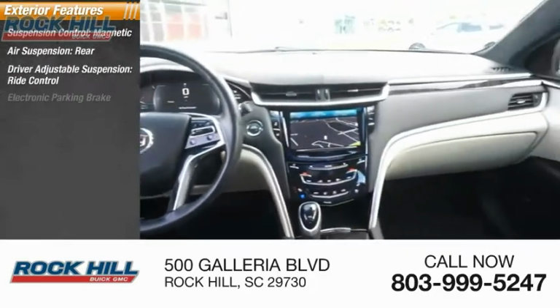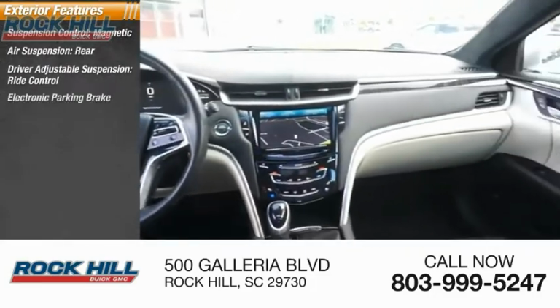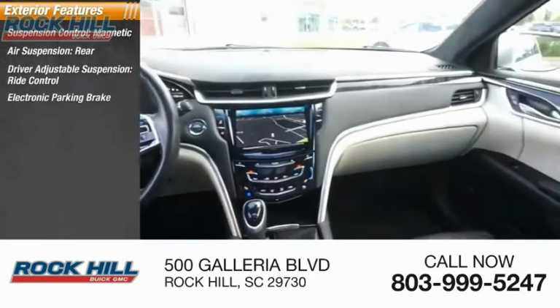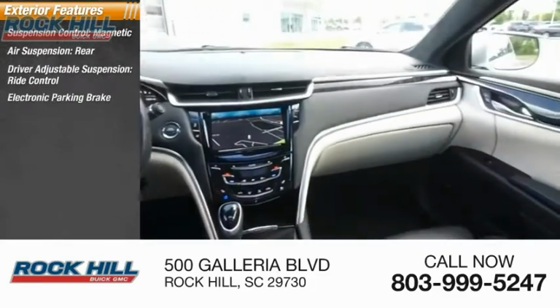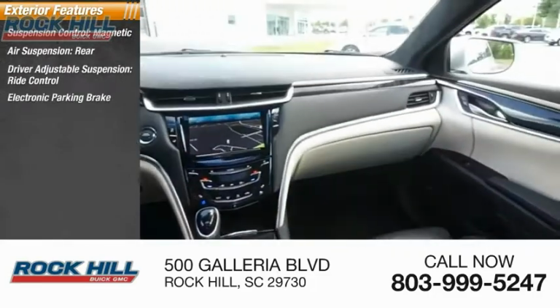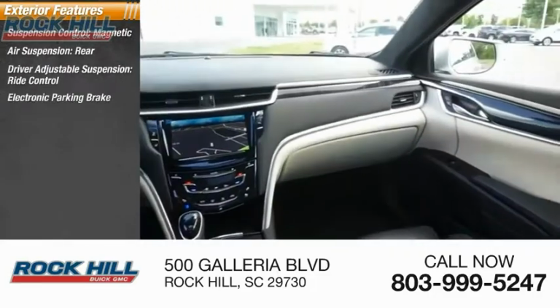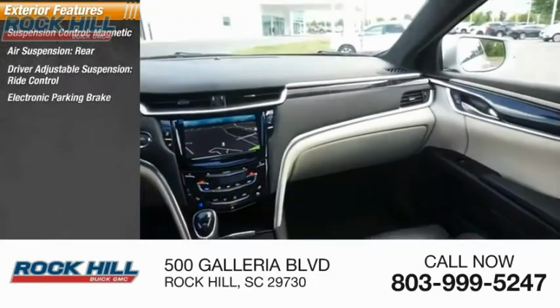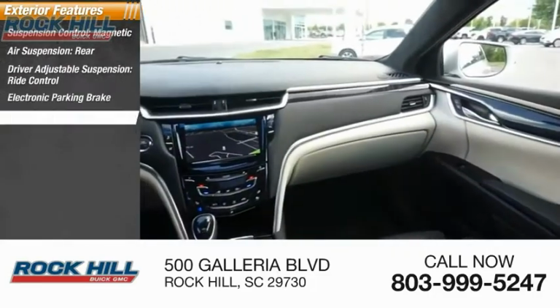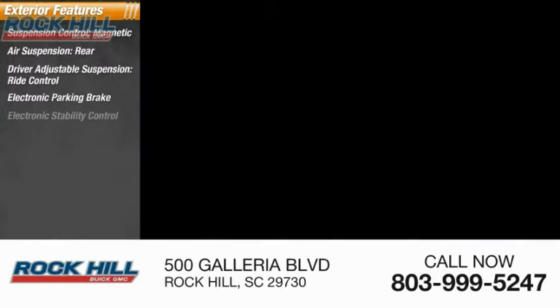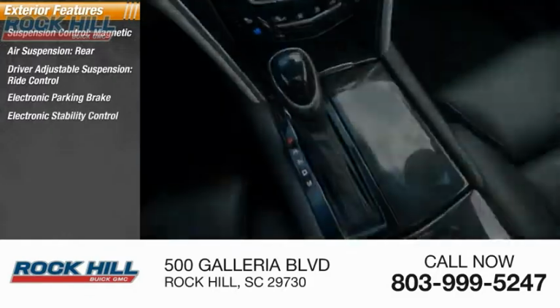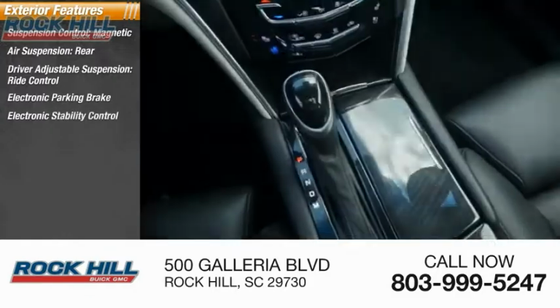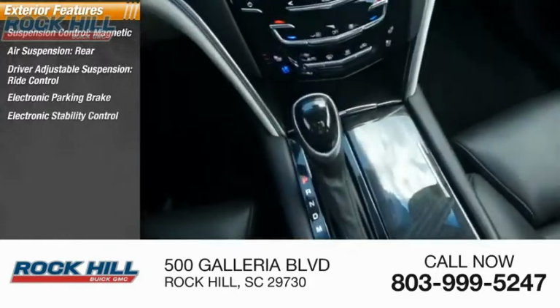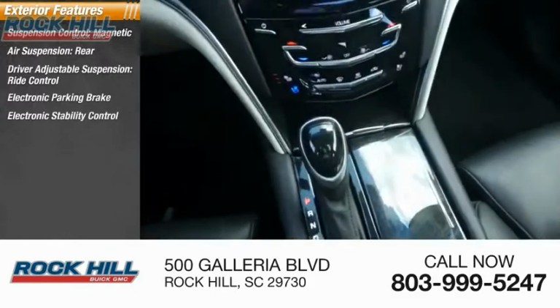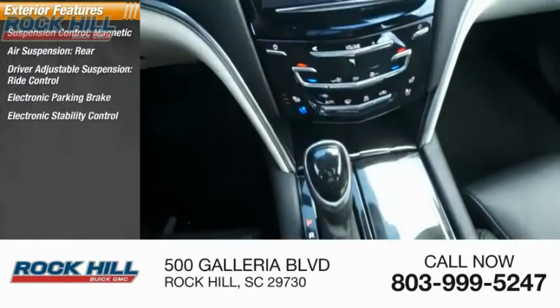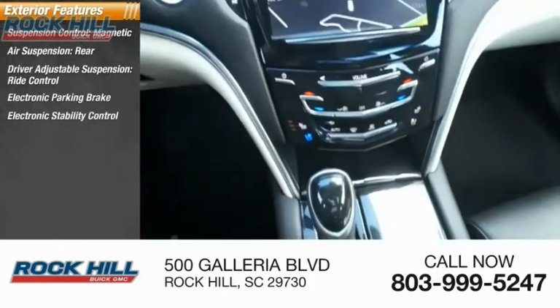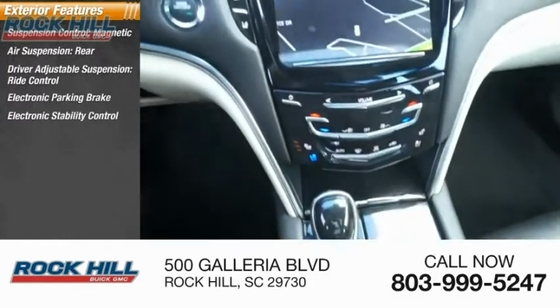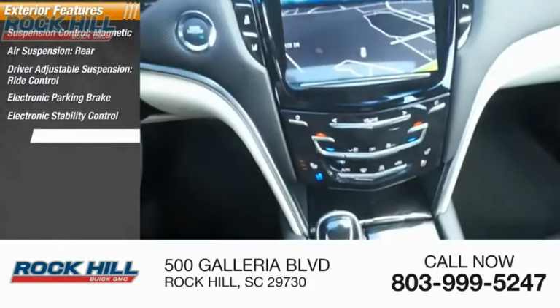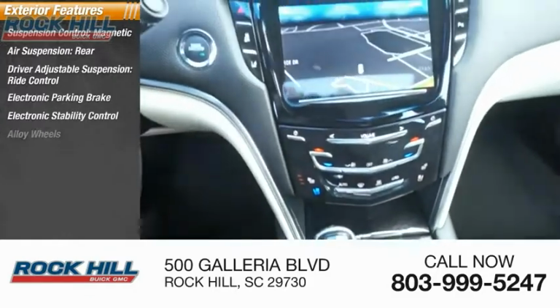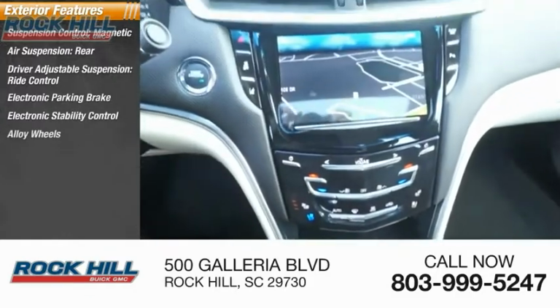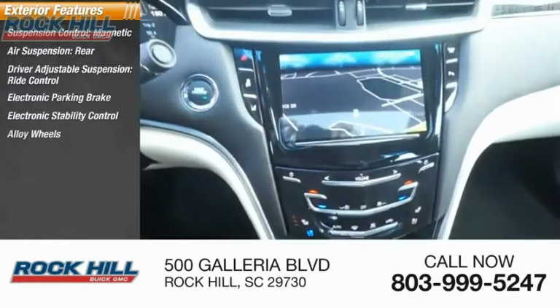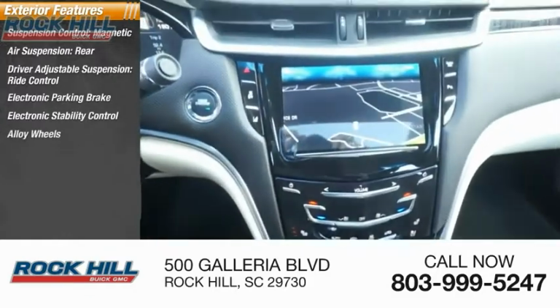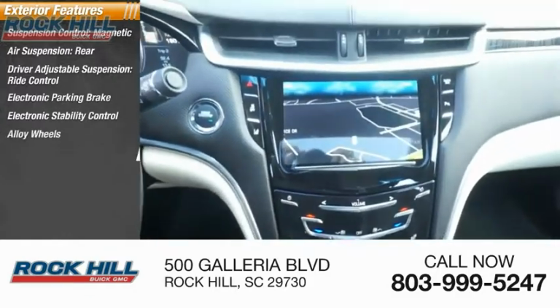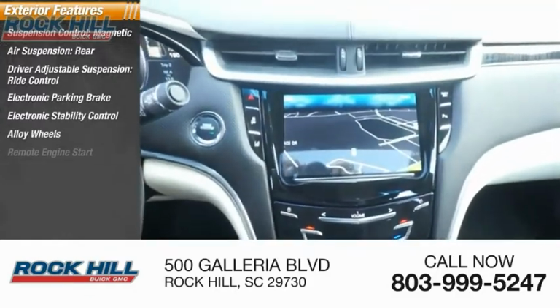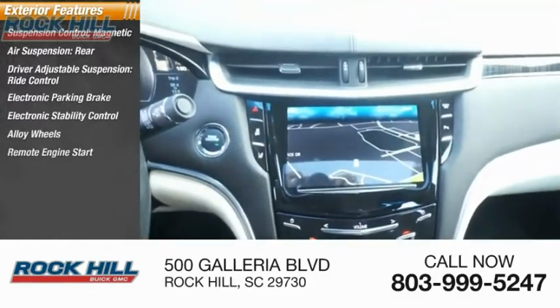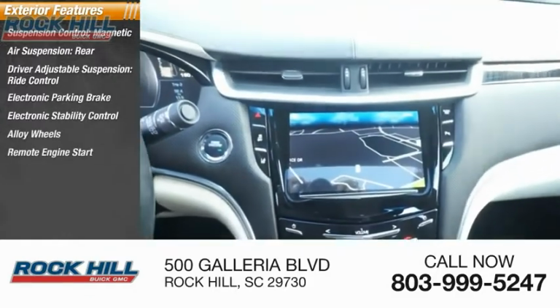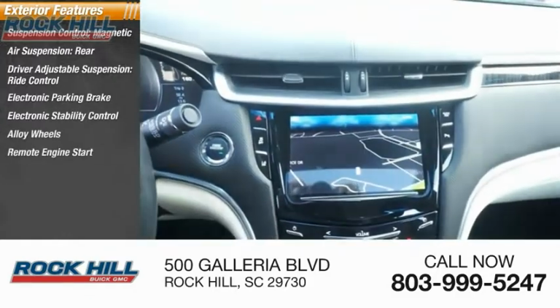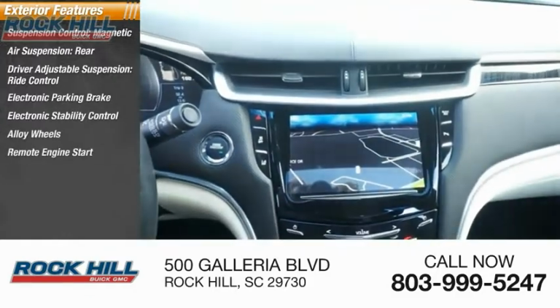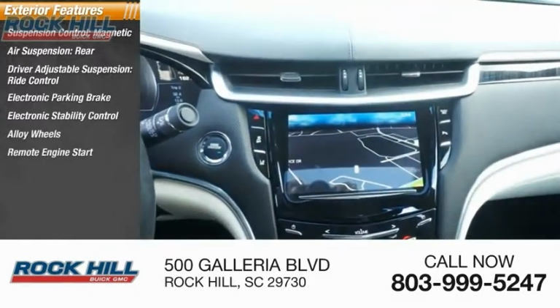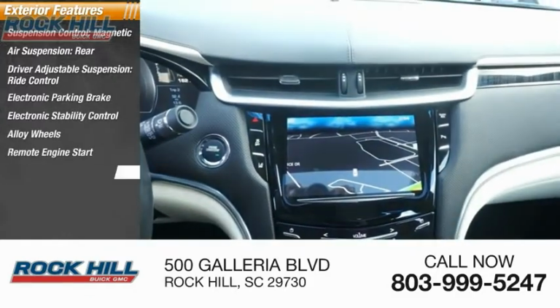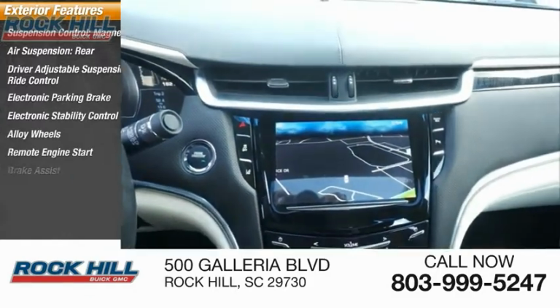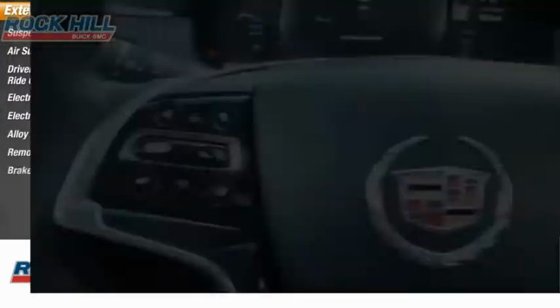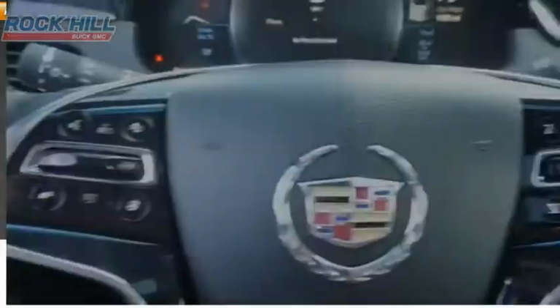Additional features include electronic parking brake, electronic stability control, alloy wheels, remote engine start, and brake assist.